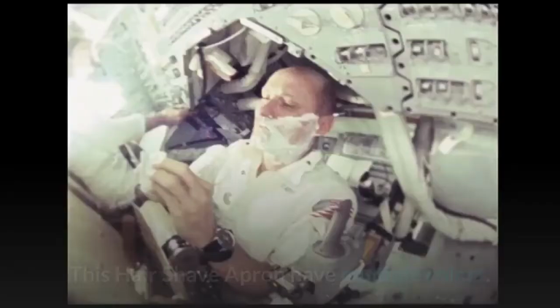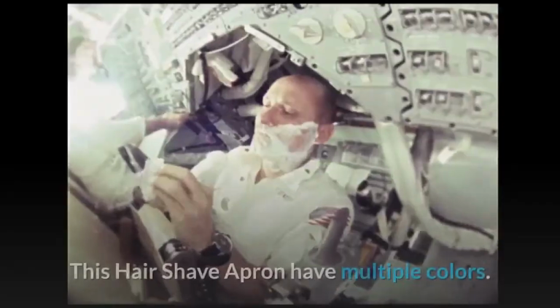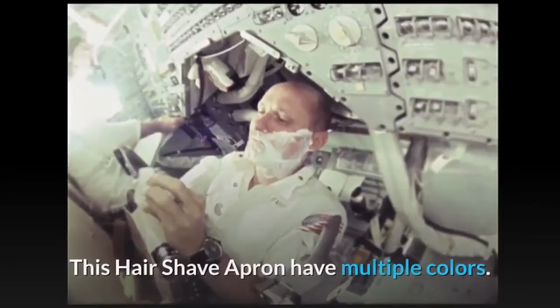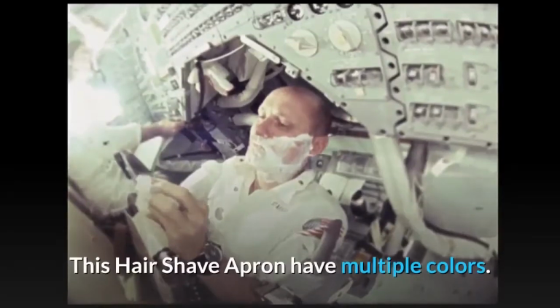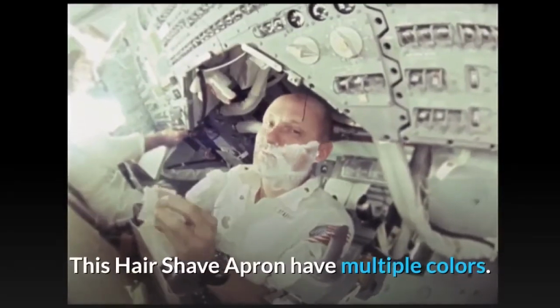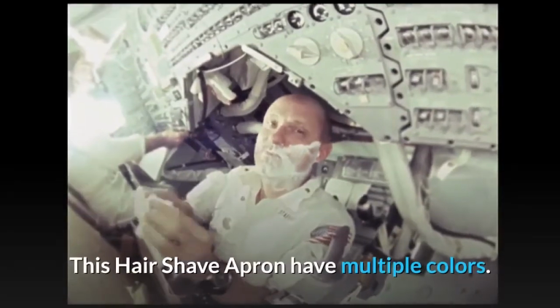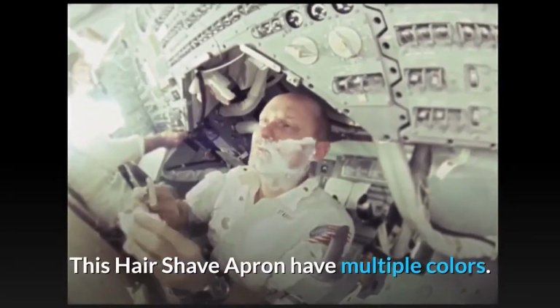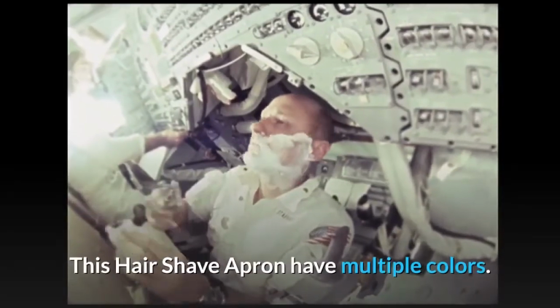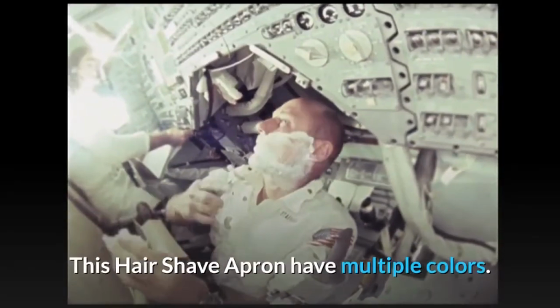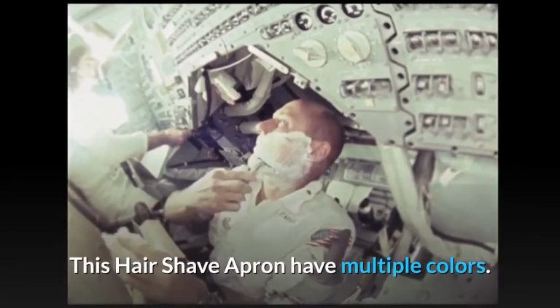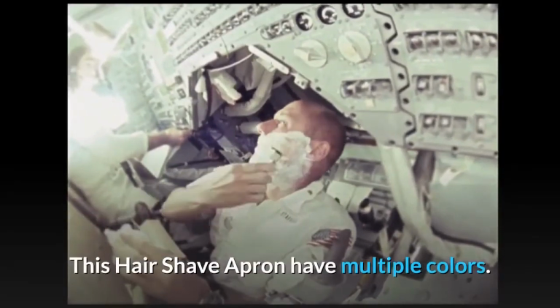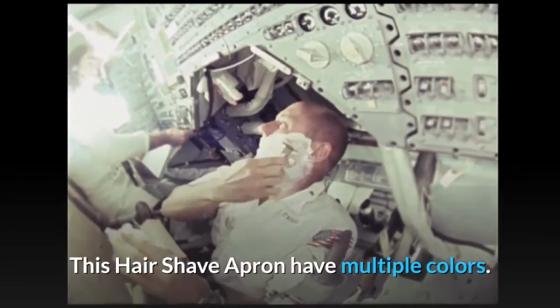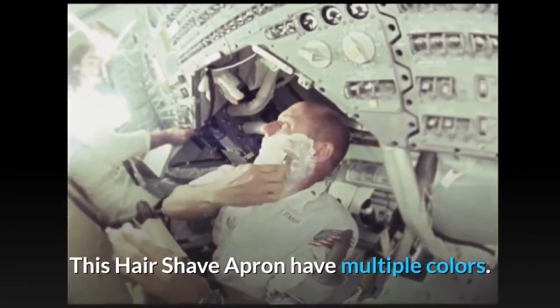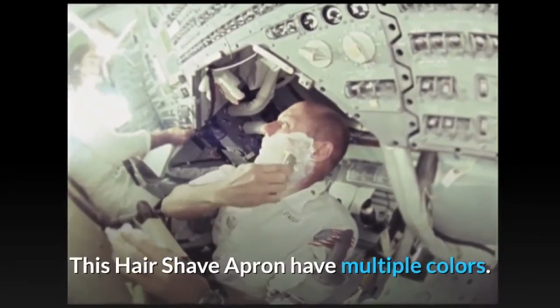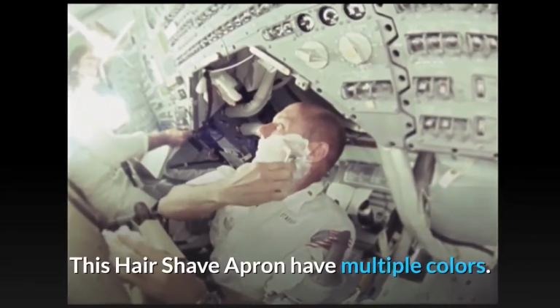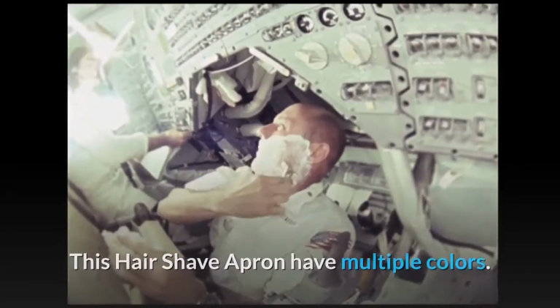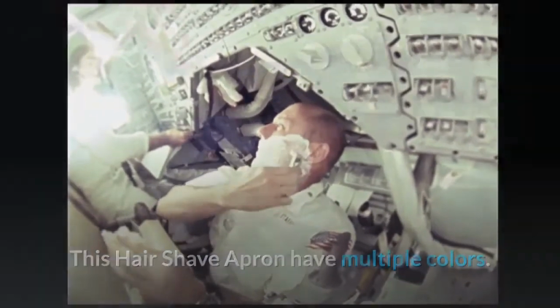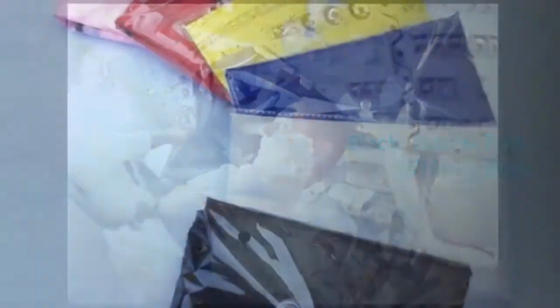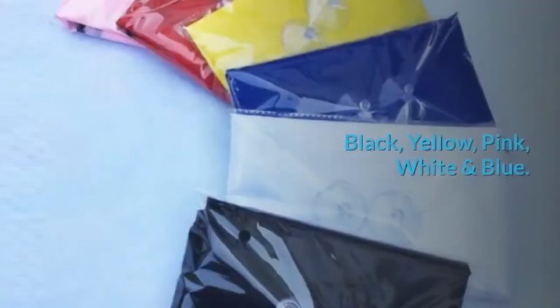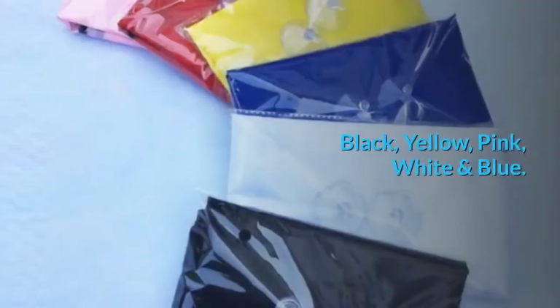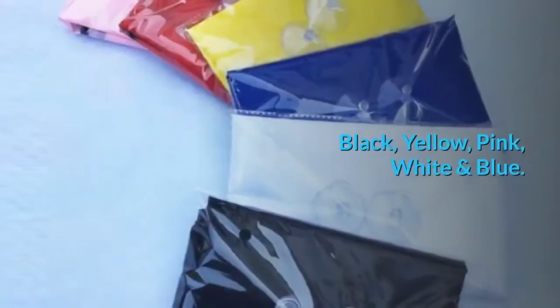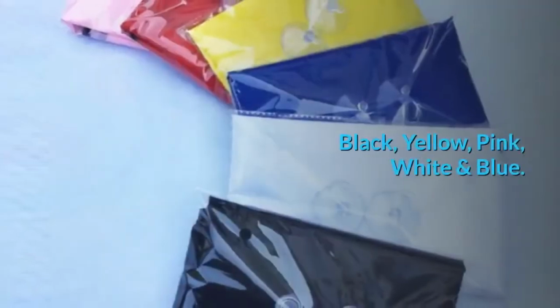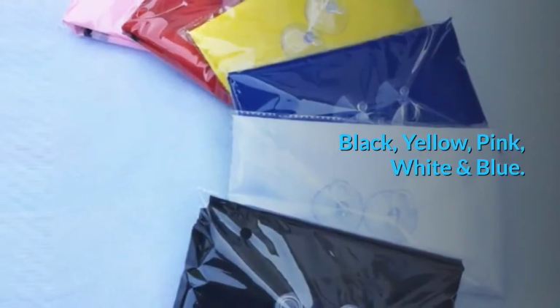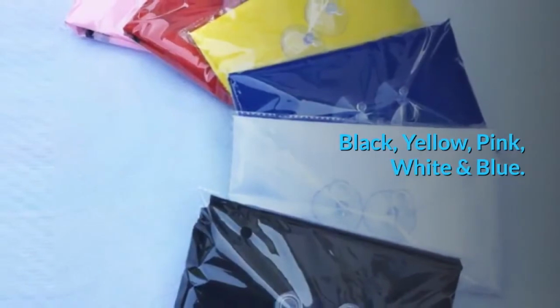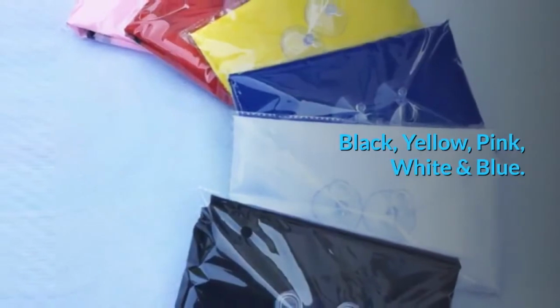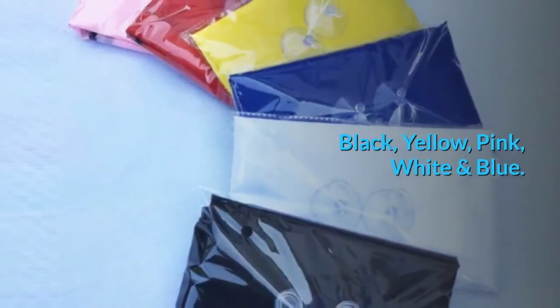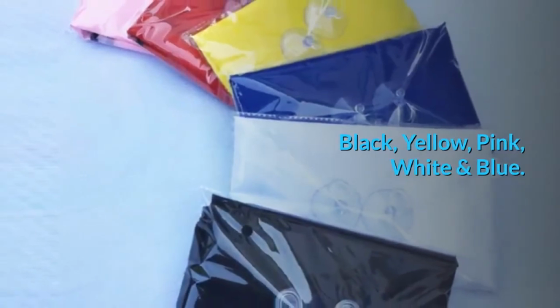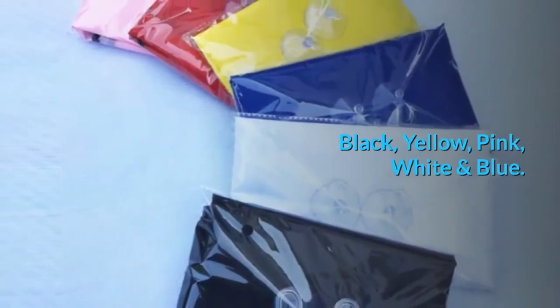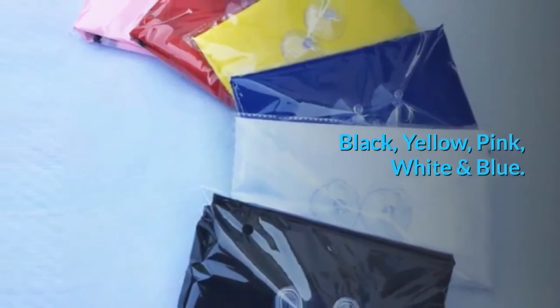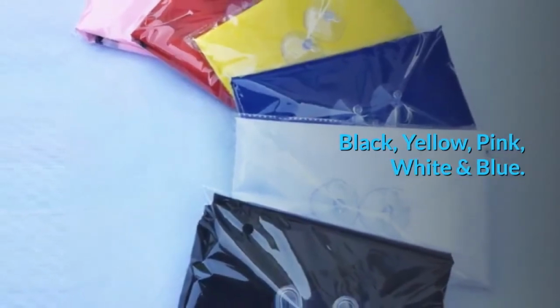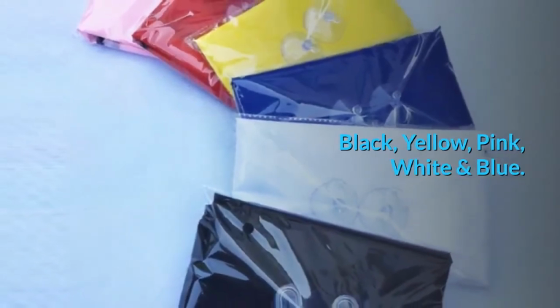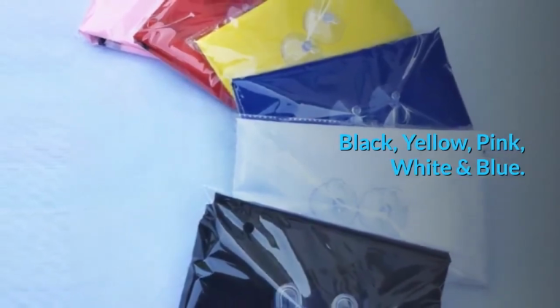This hair shave apron comes in multiple colors: black, yellow, pink, white, and blue.